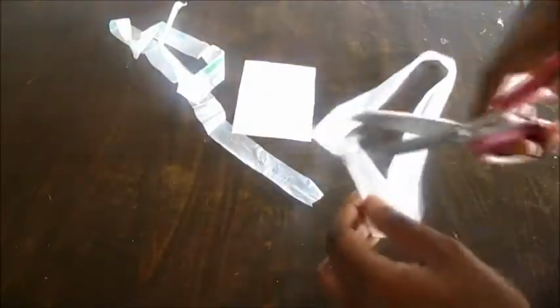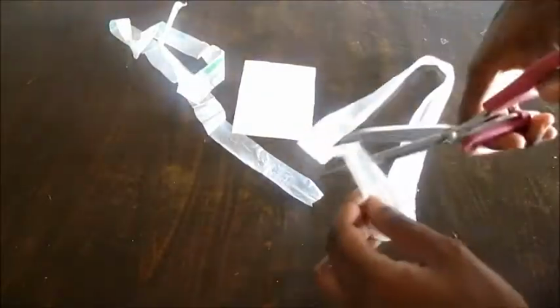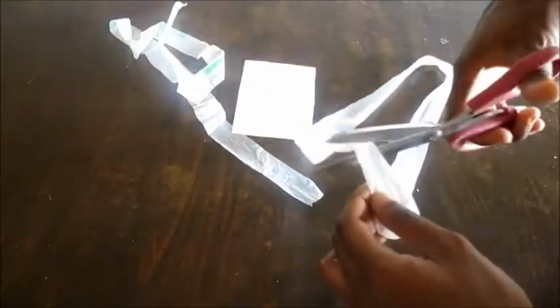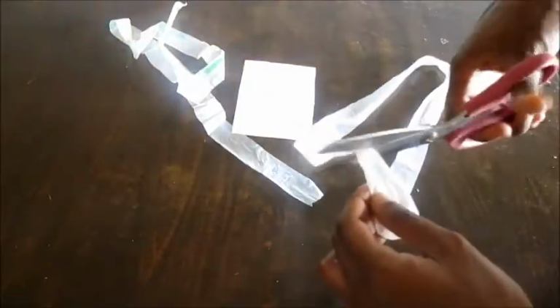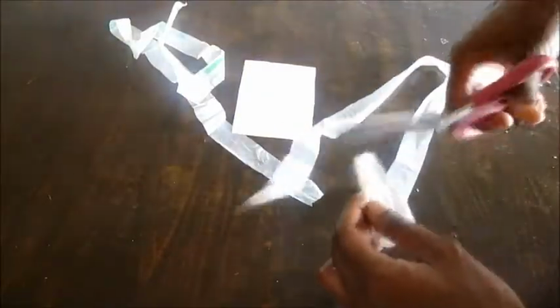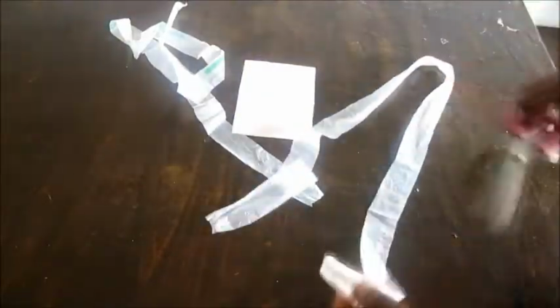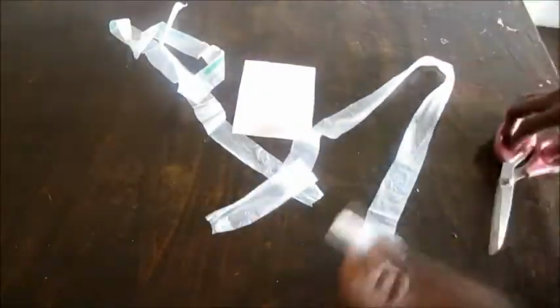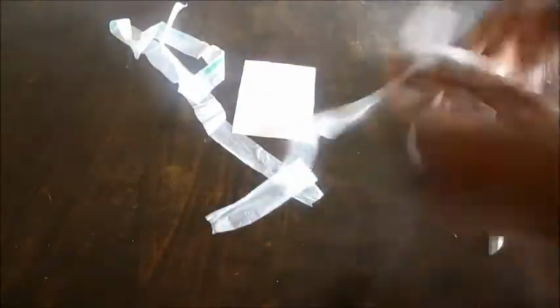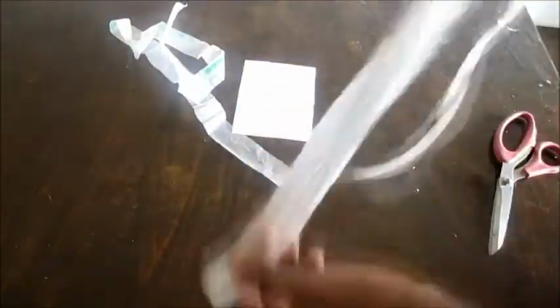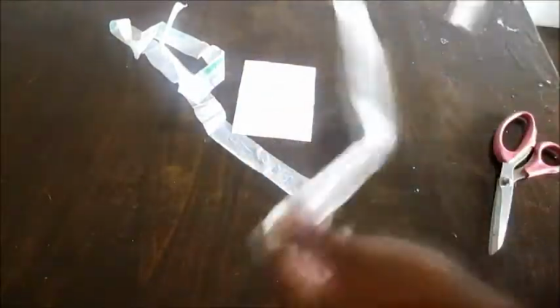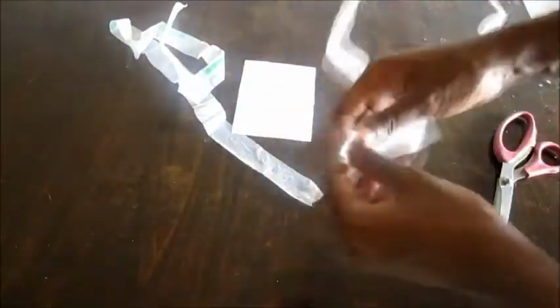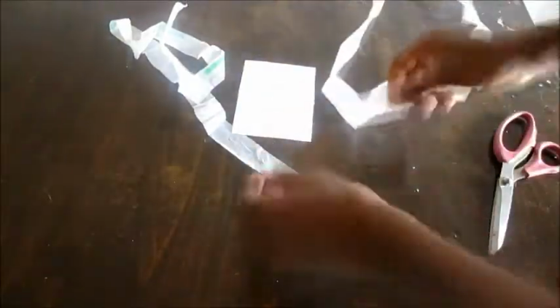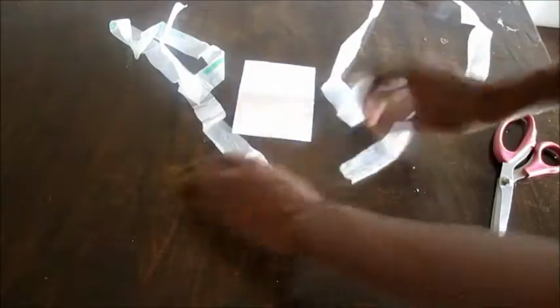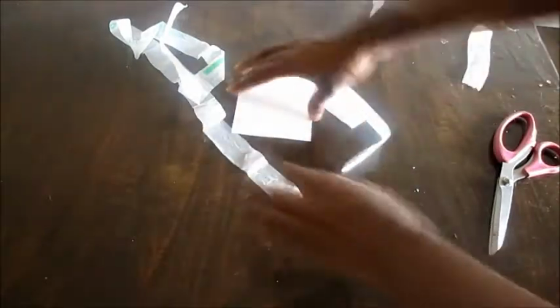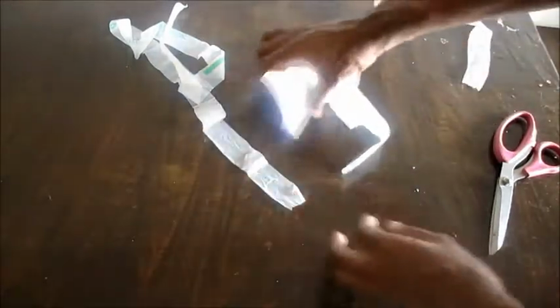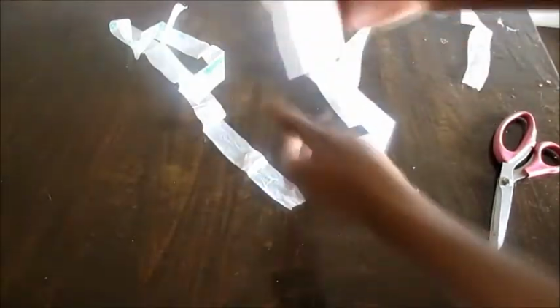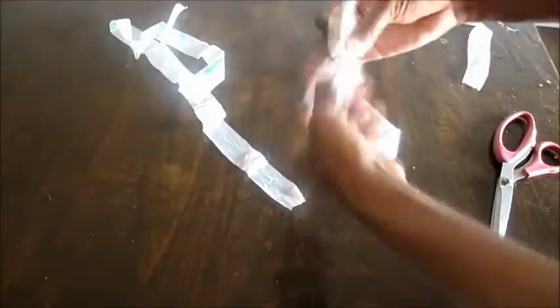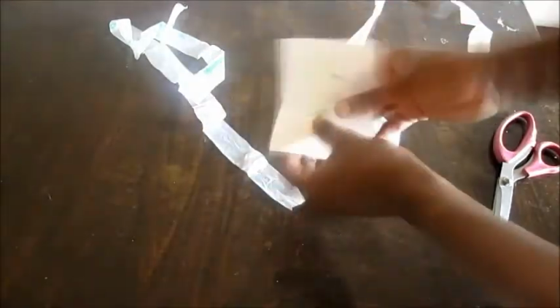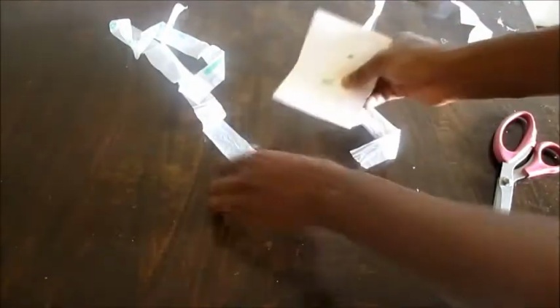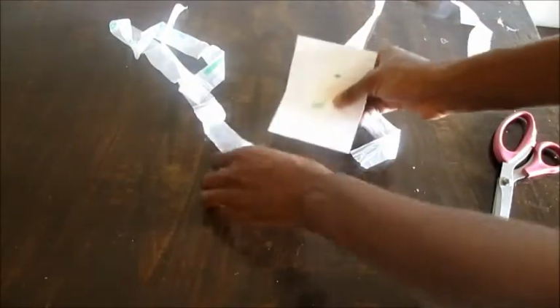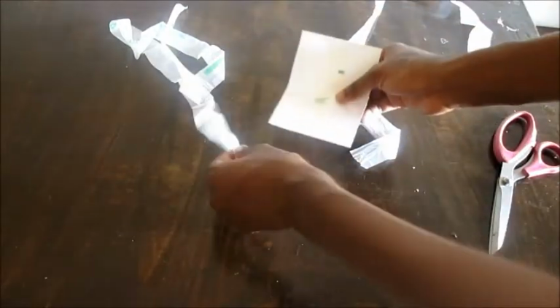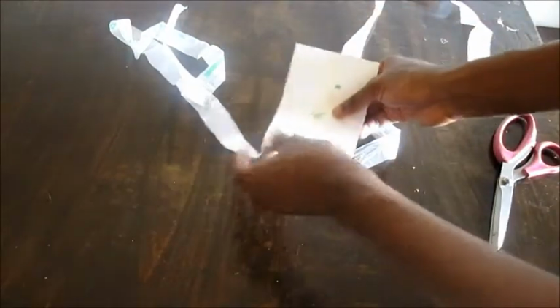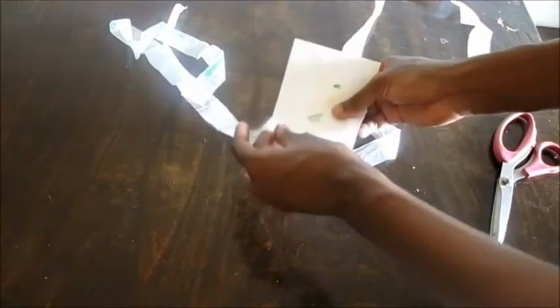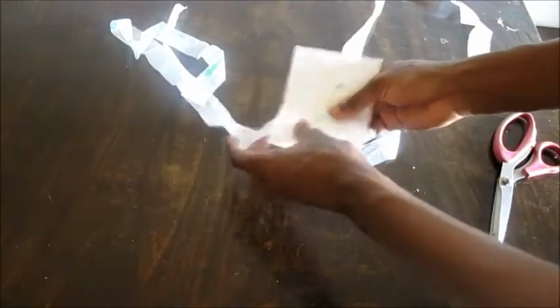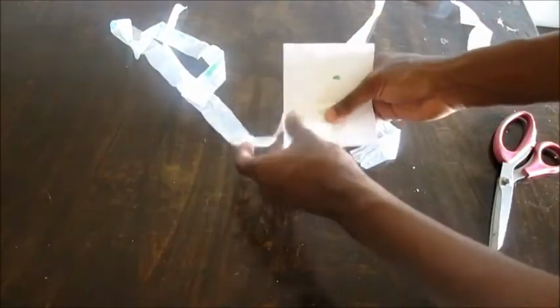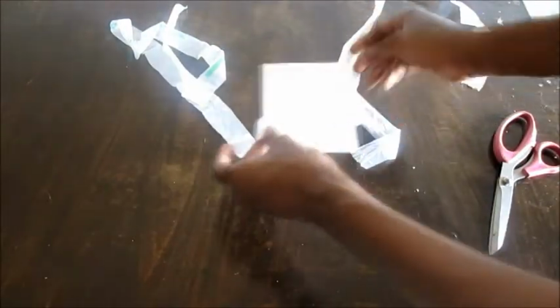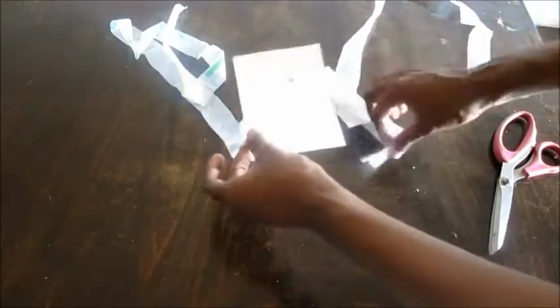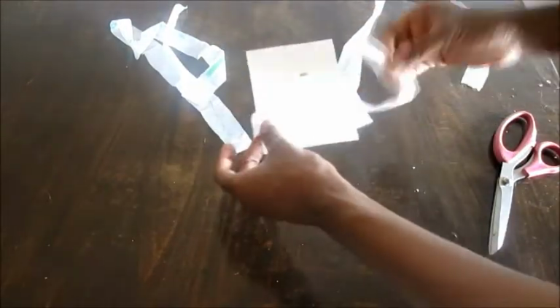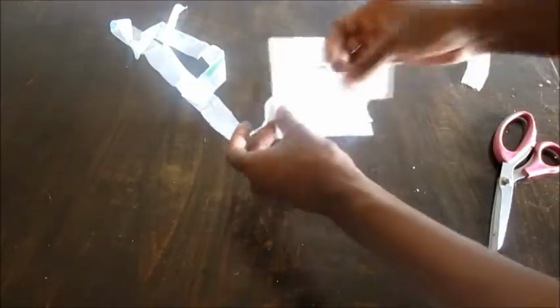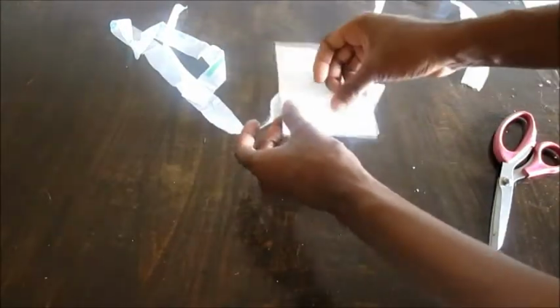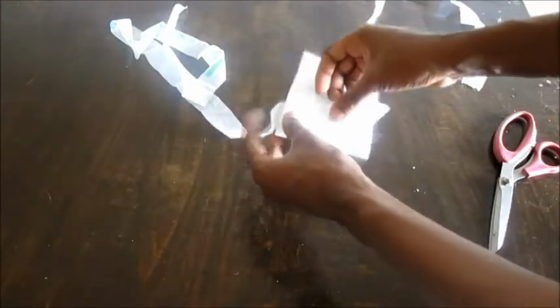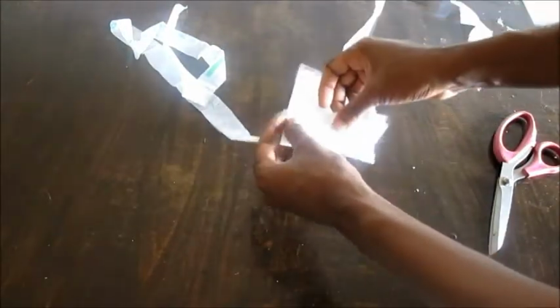Overlap two ends of strips in between a folded three by five piece of paper.